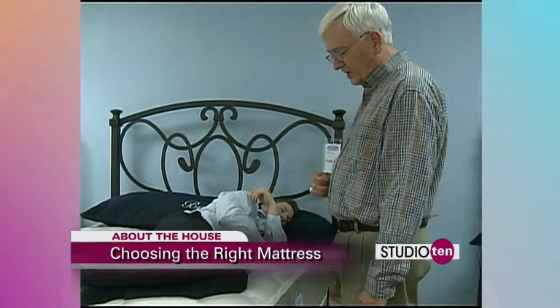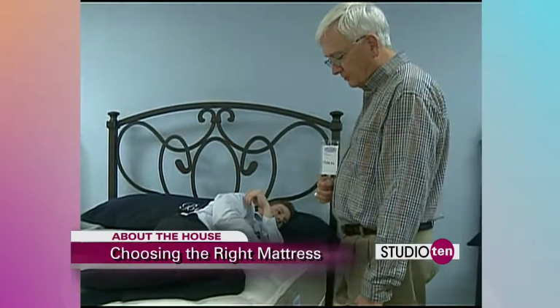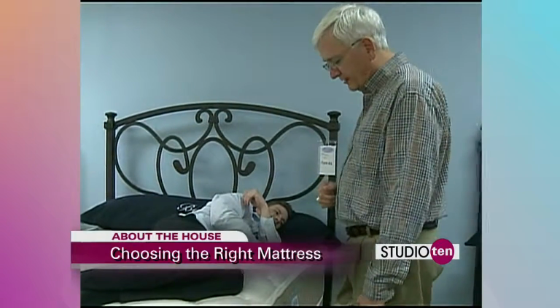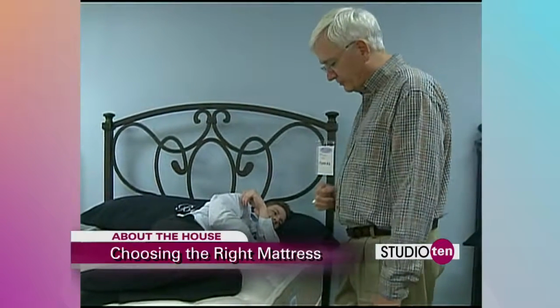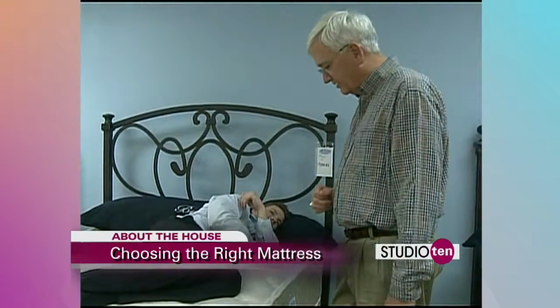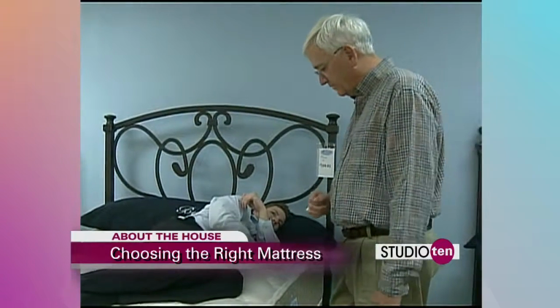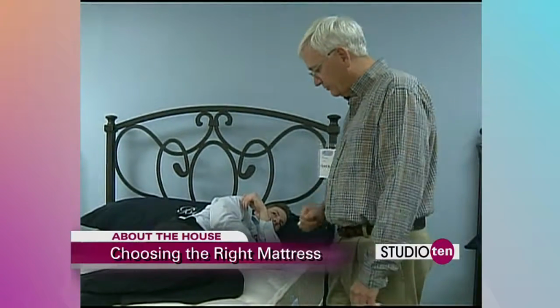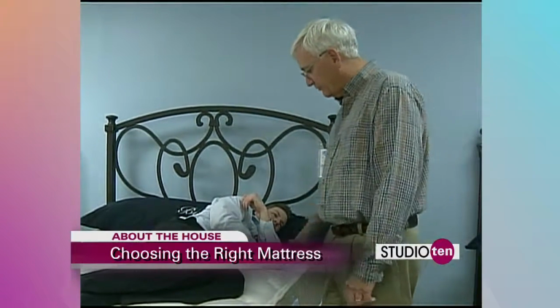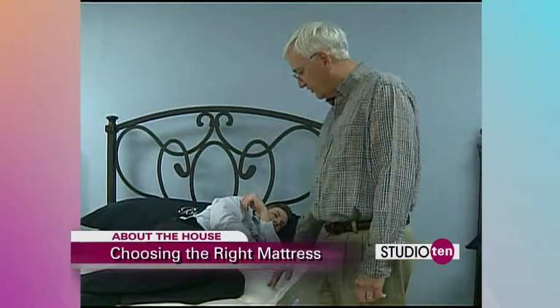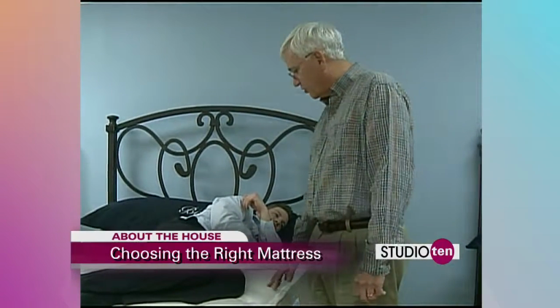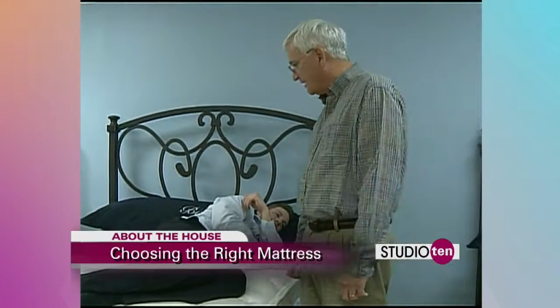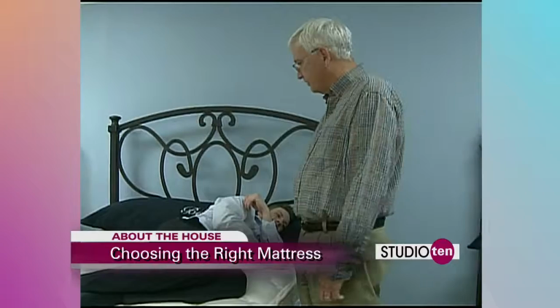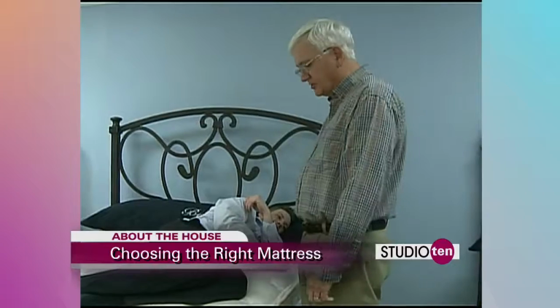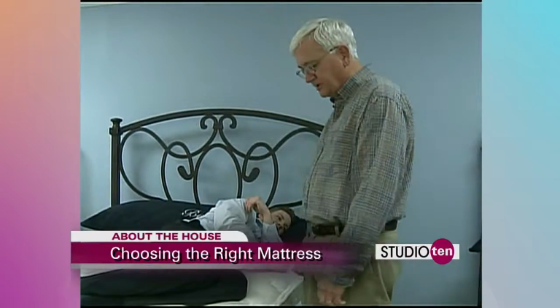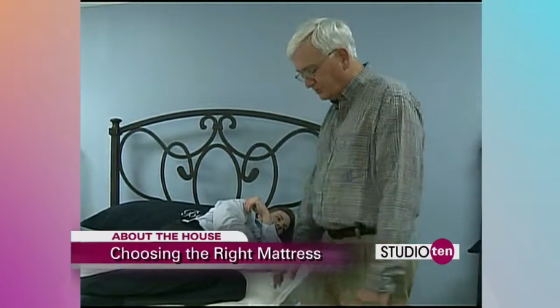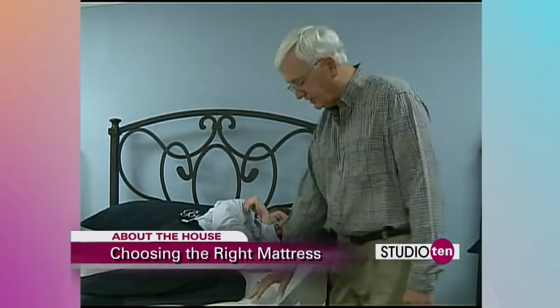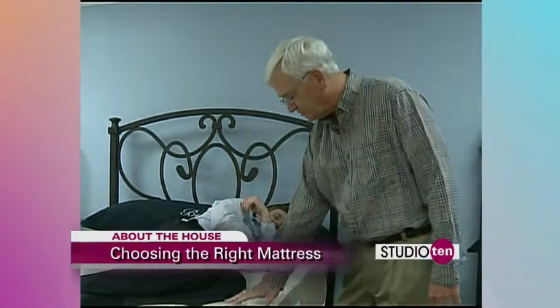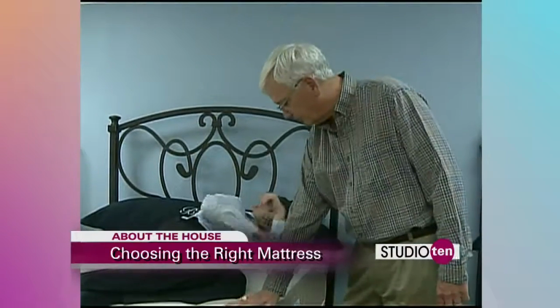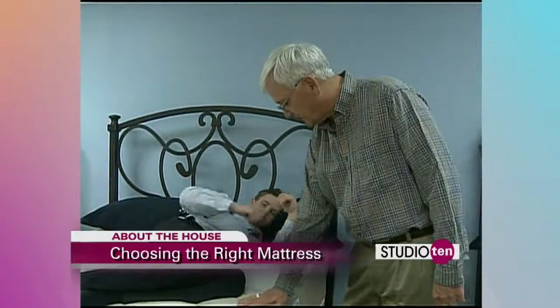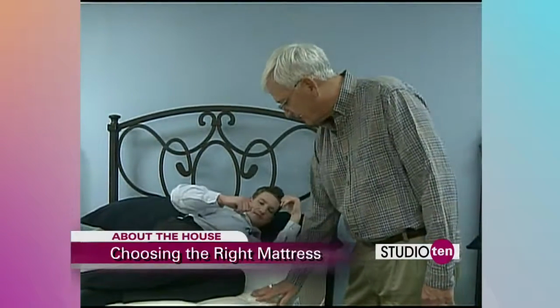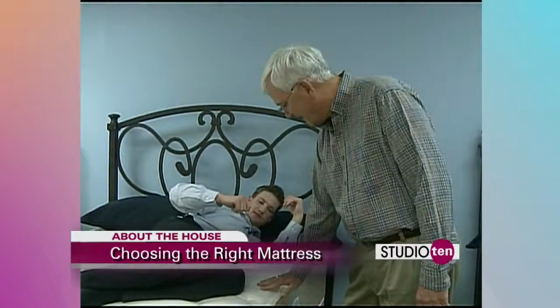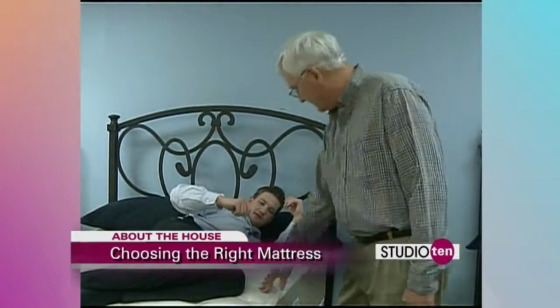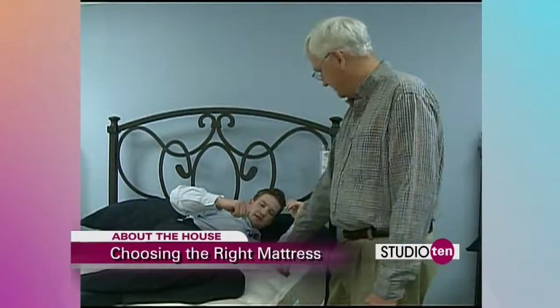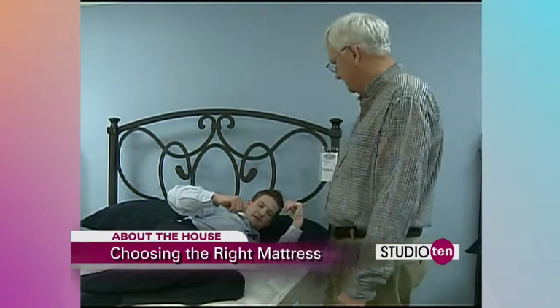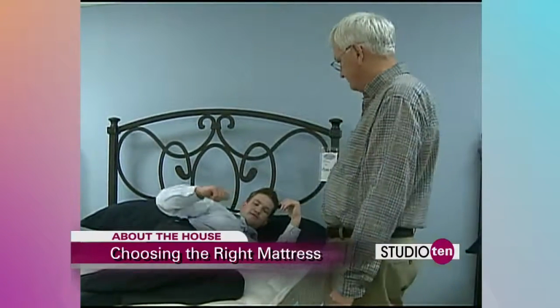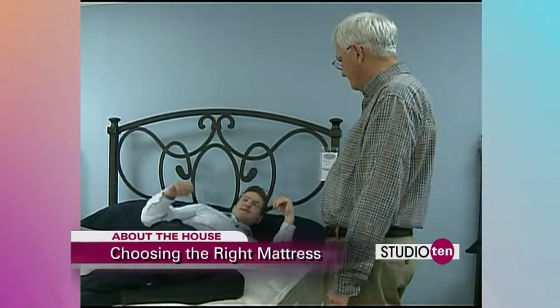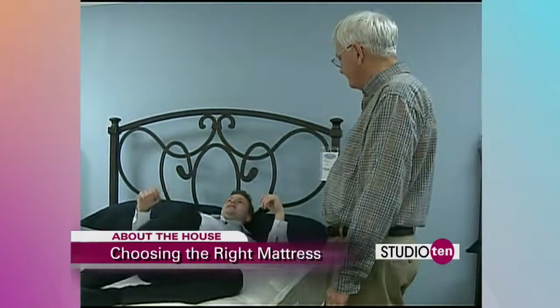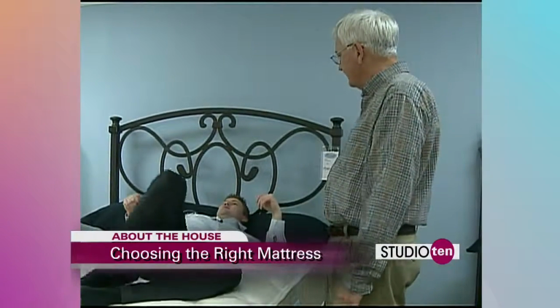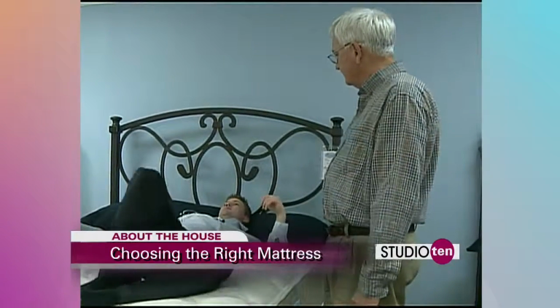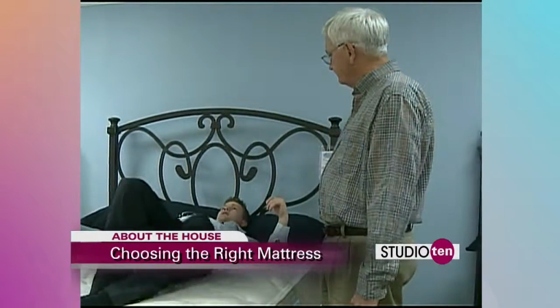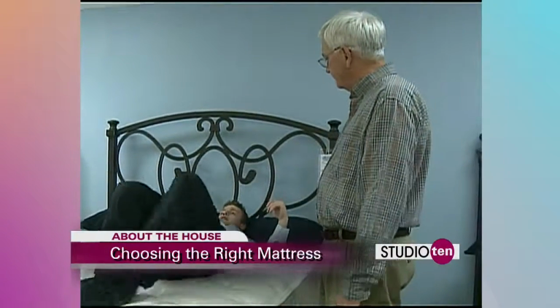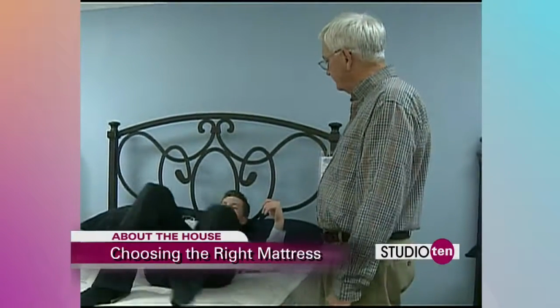This particular bed comes in both firm and plush. And as you can tell, Joe, it's a flat top bed.